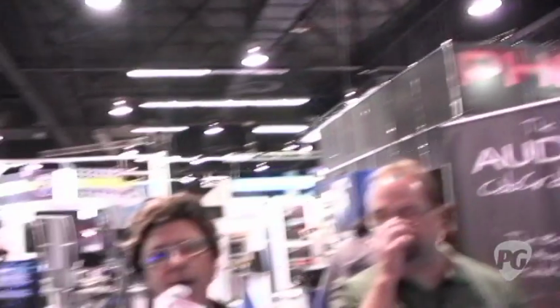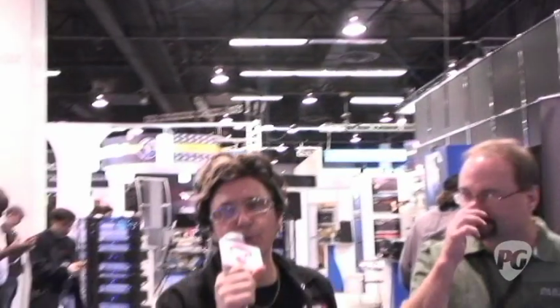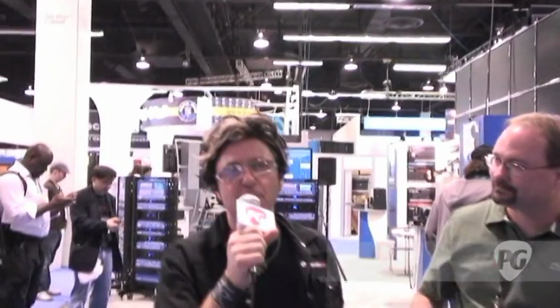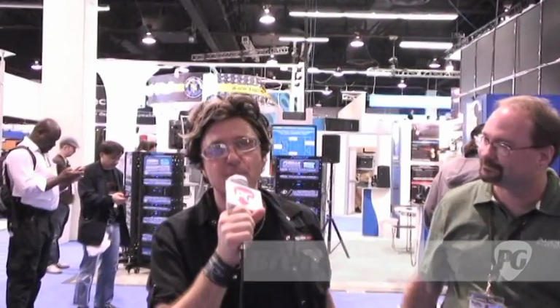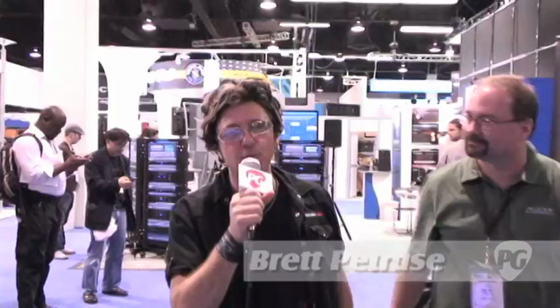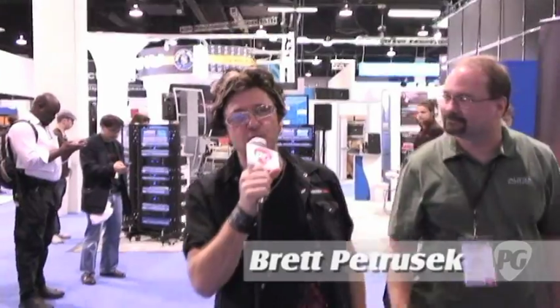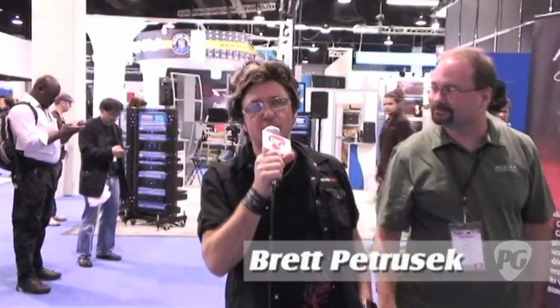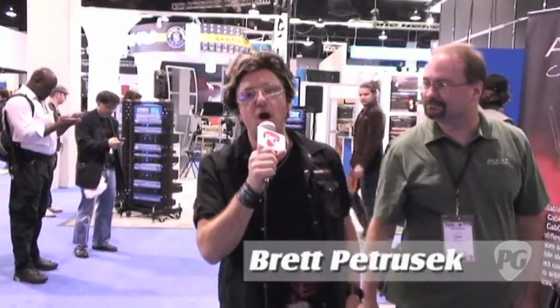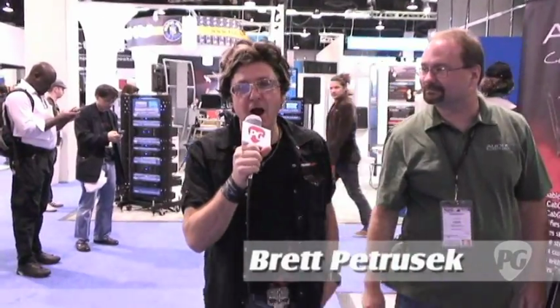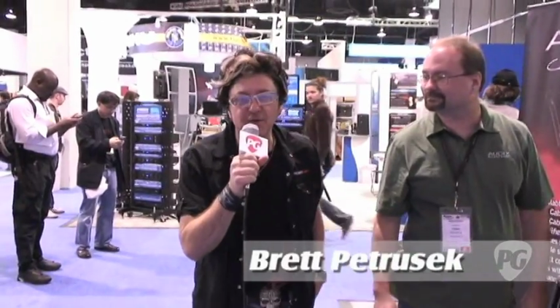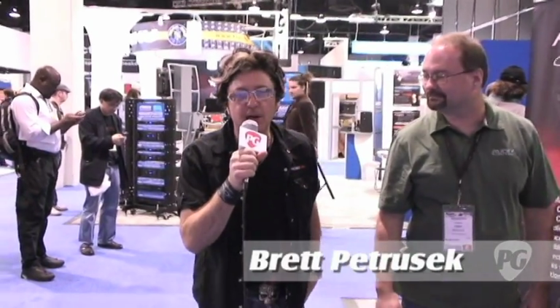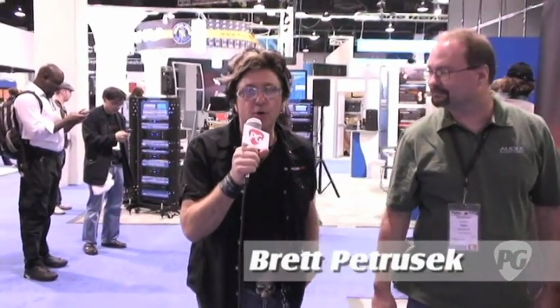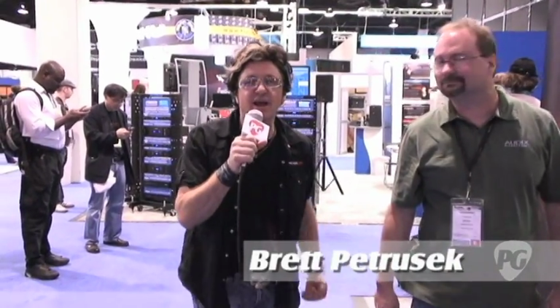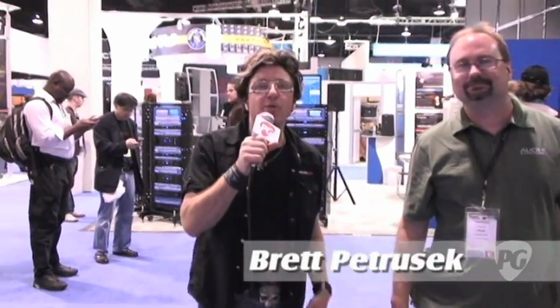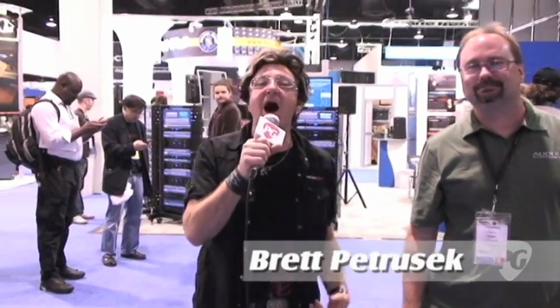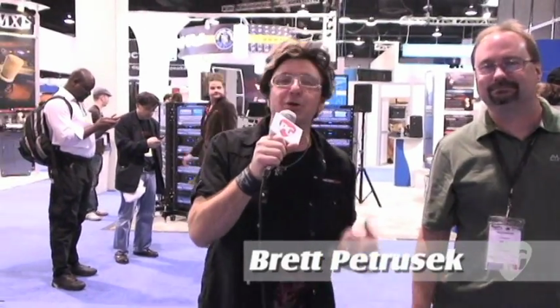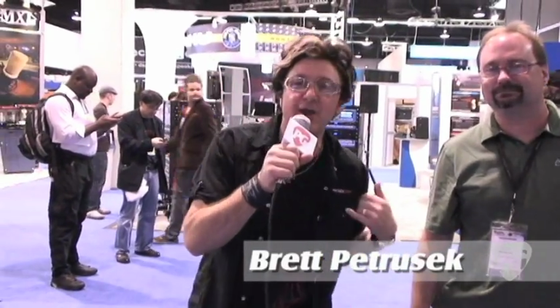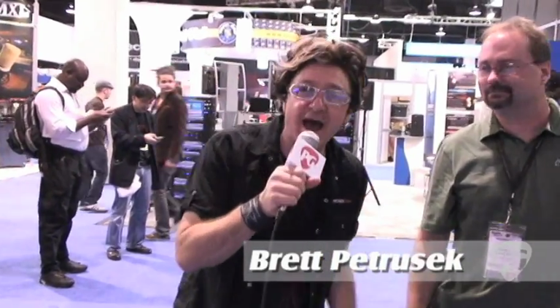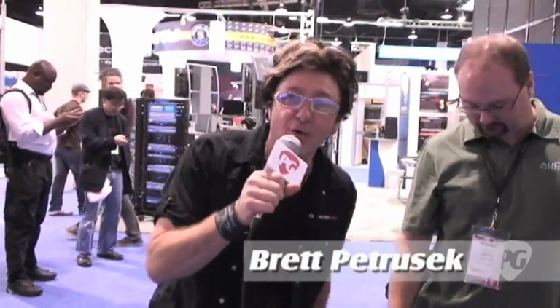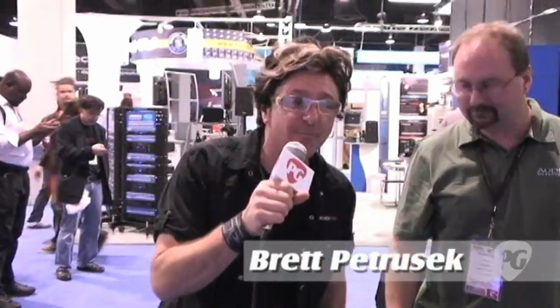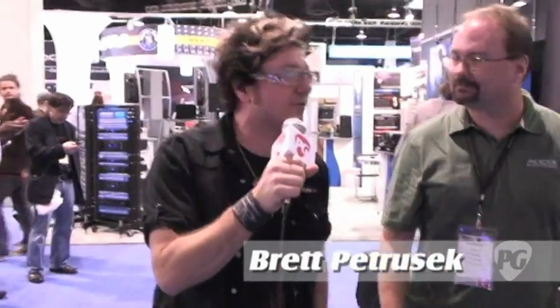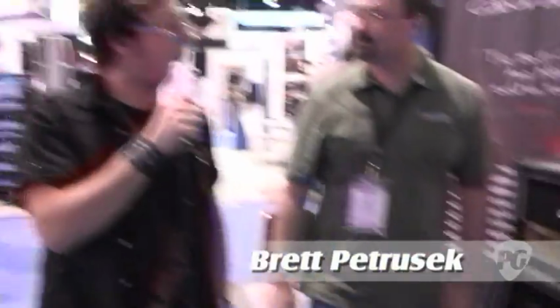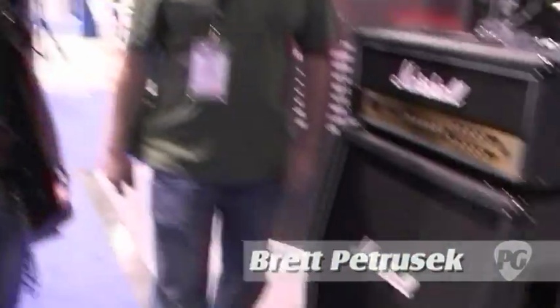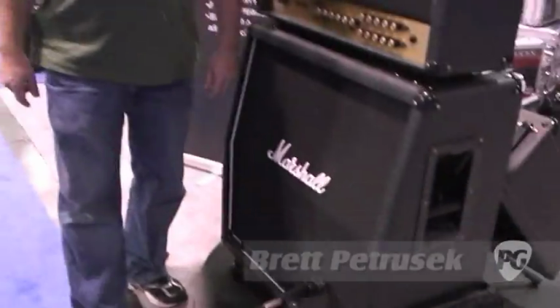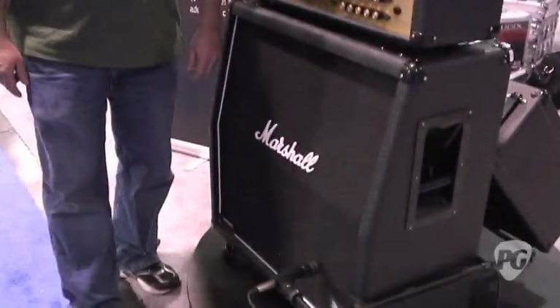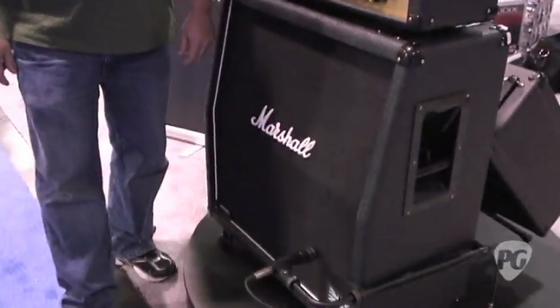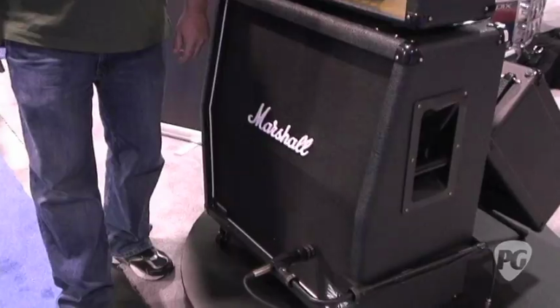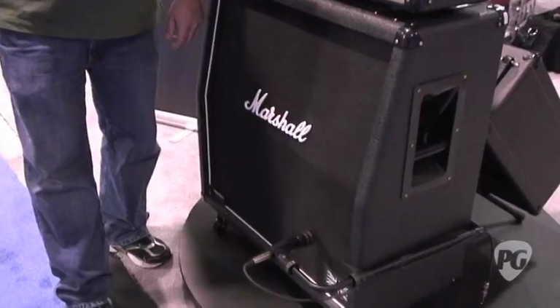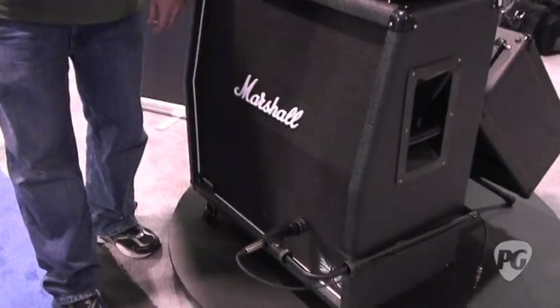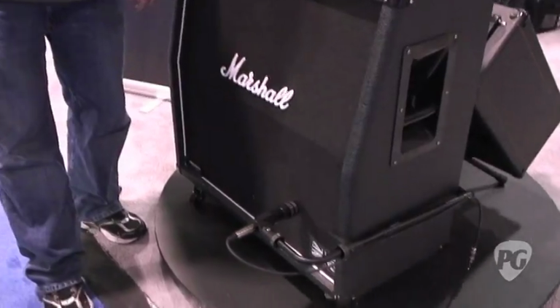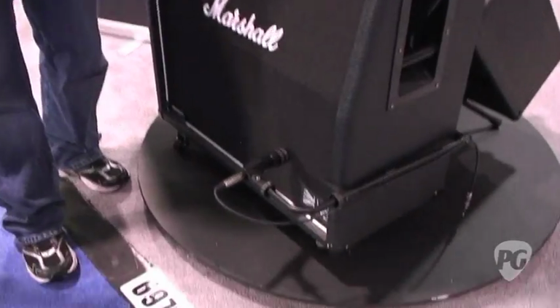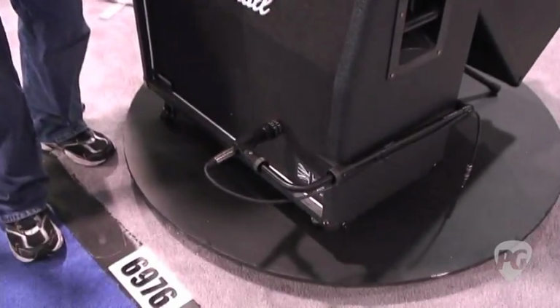Hey, what's up? I'm Brett with Premiere Guitar, rockin' the NAMM Show, checking out the hot new cab grabbers from Audix. Dean, what's up? Tell me what we got going on.